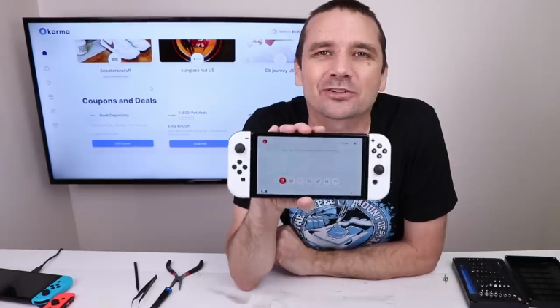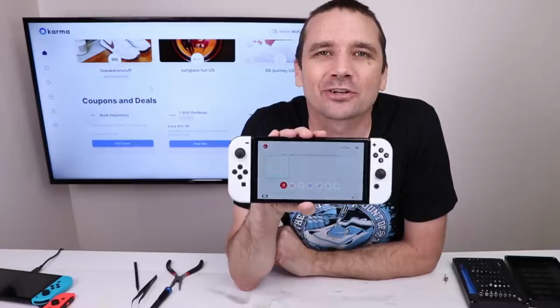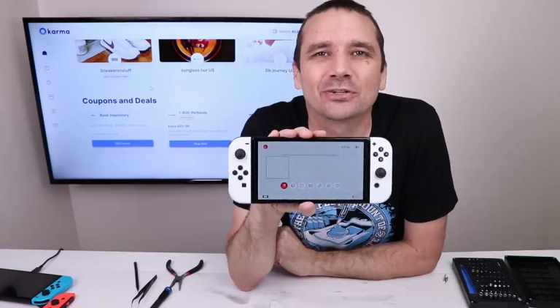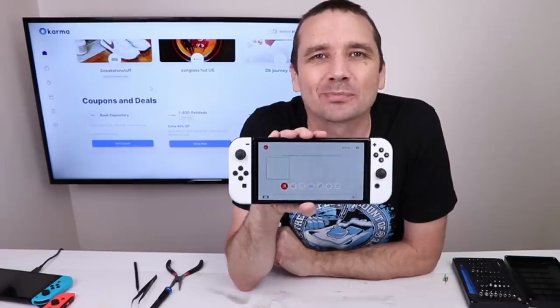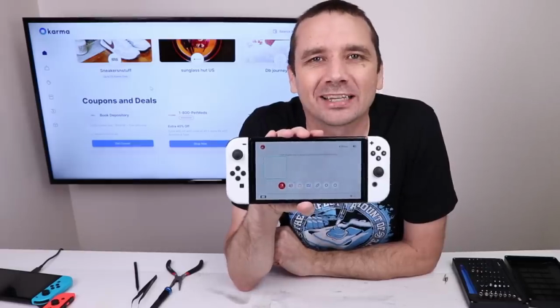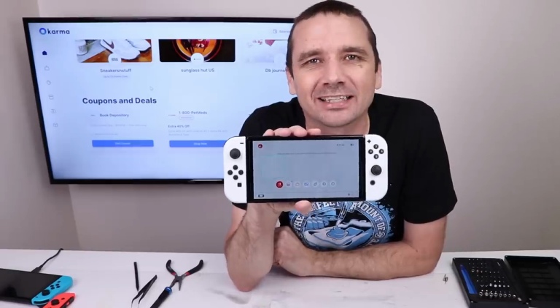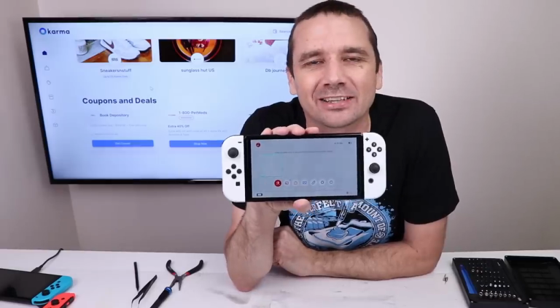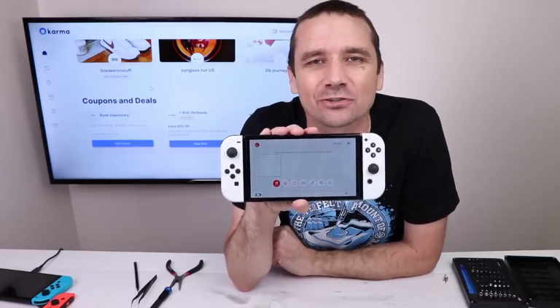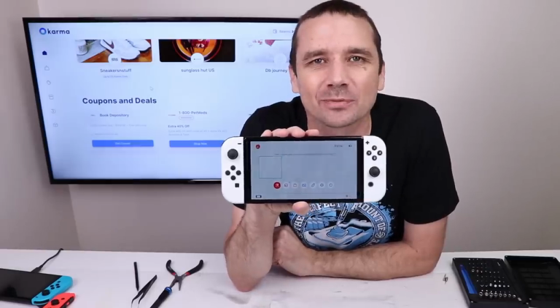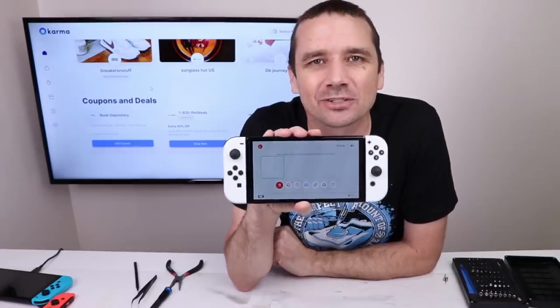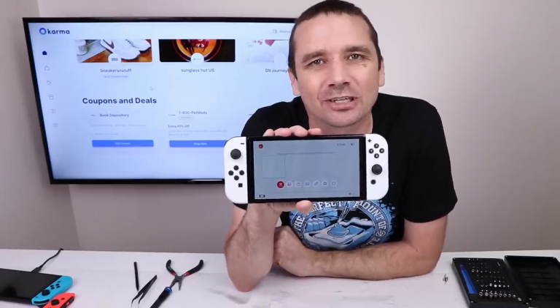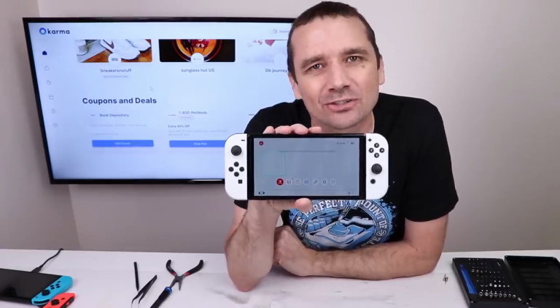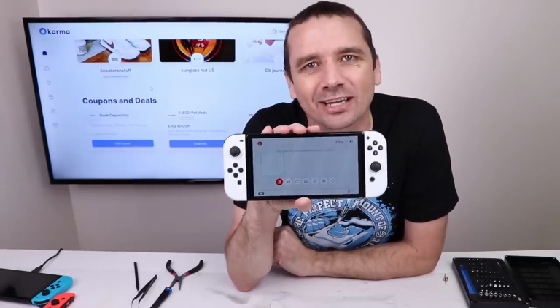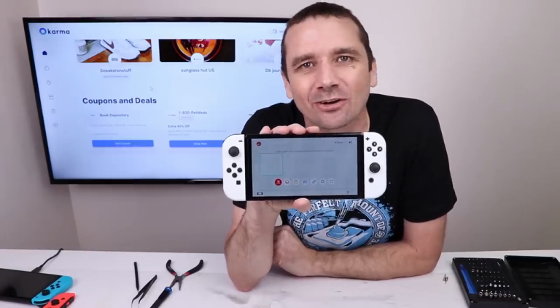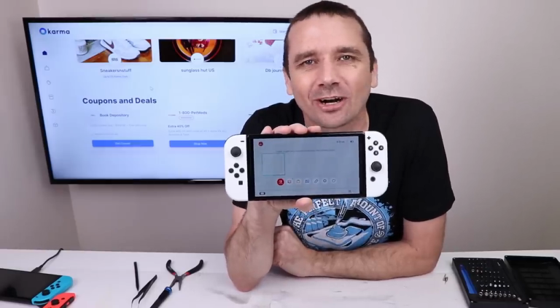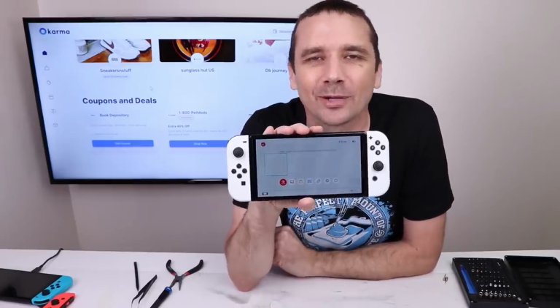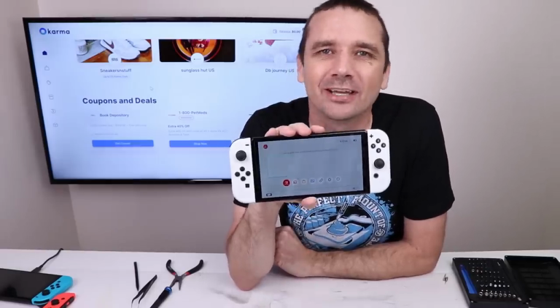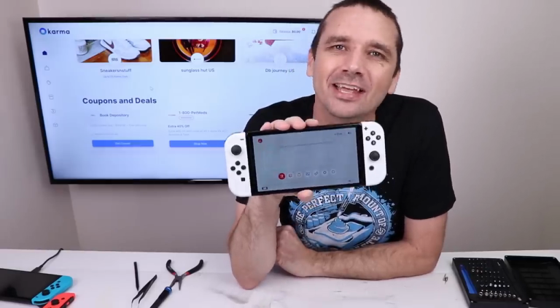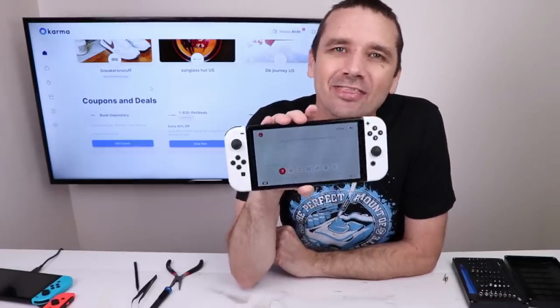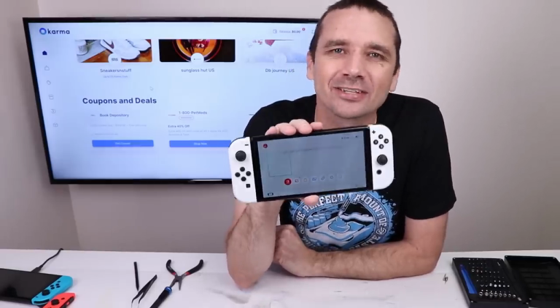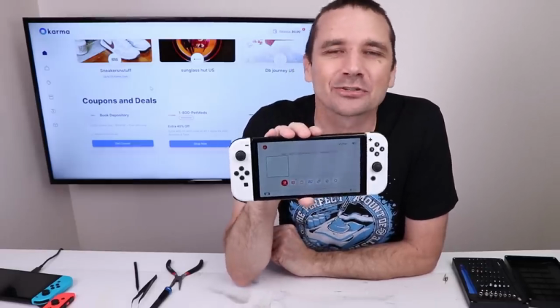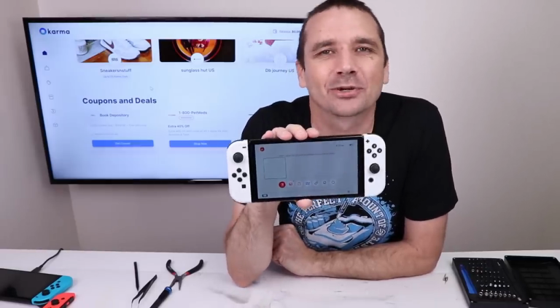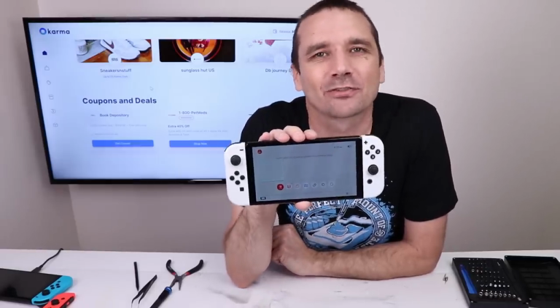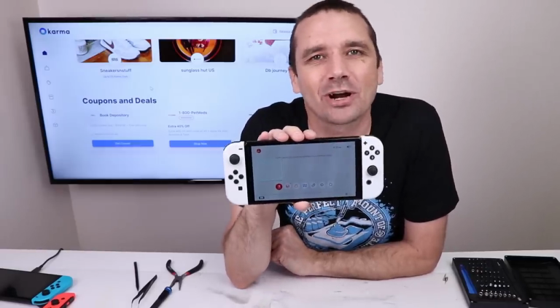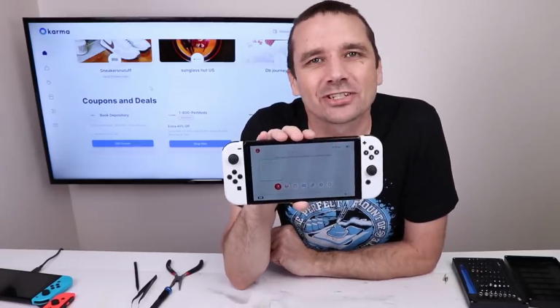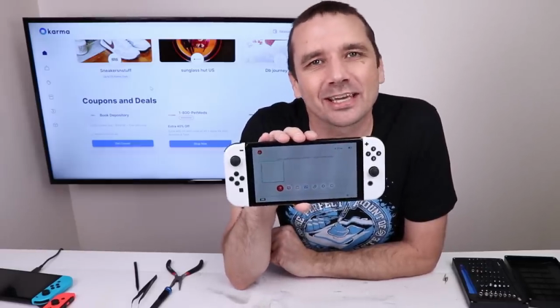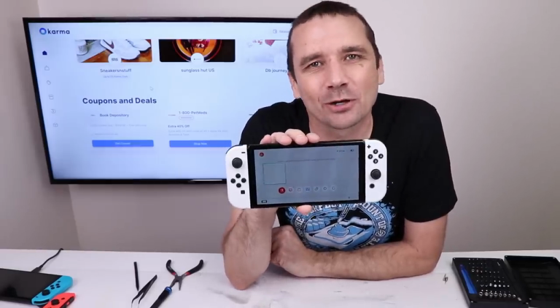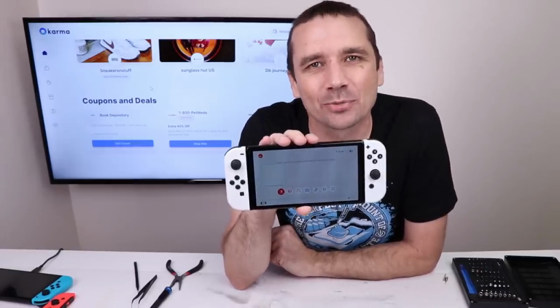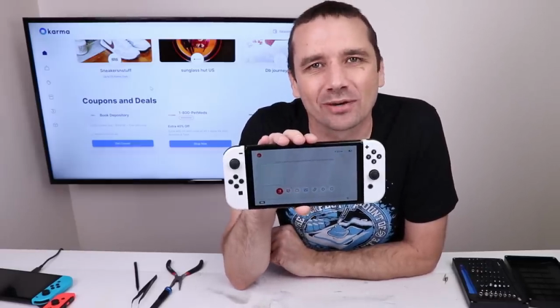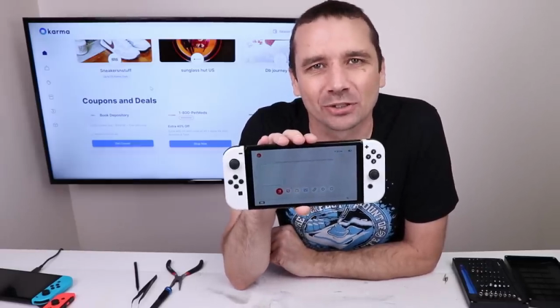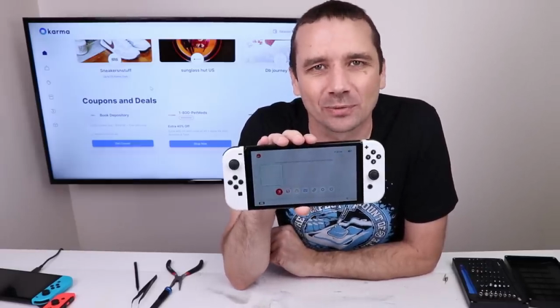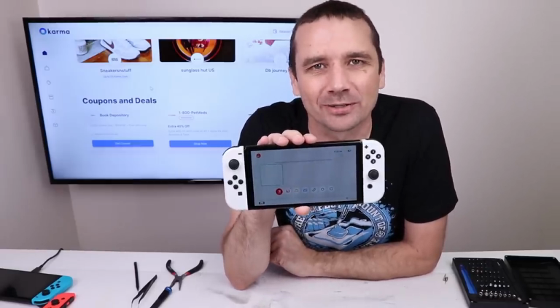Be sure to use my link in the description to go check out Karma. Thank you so much for watching and I hope you have a good one.